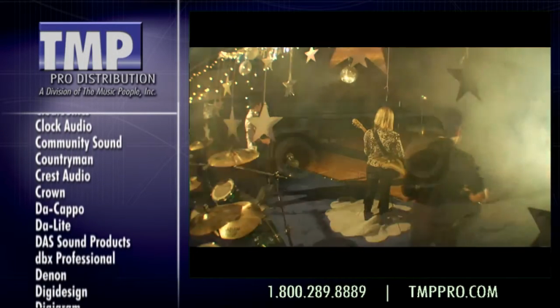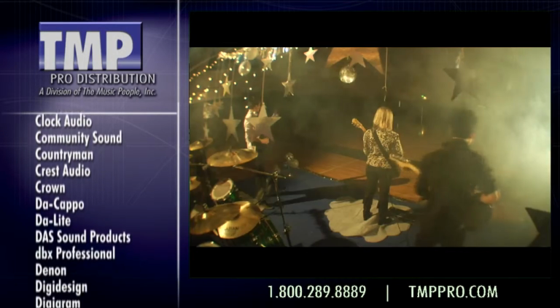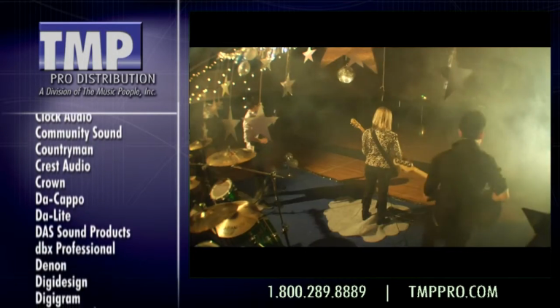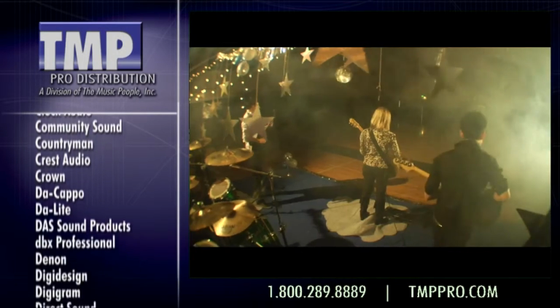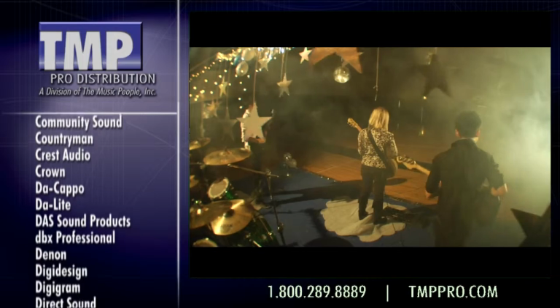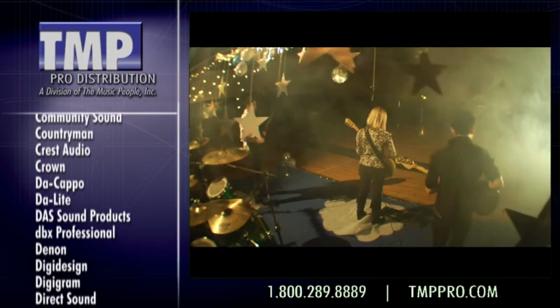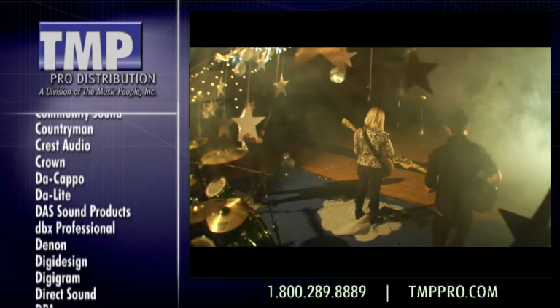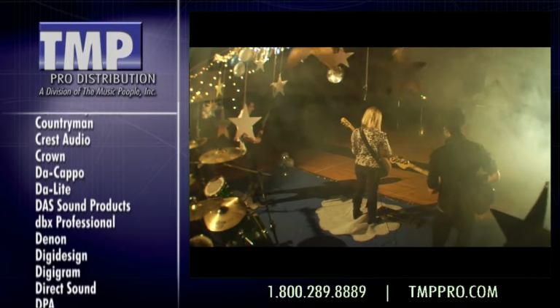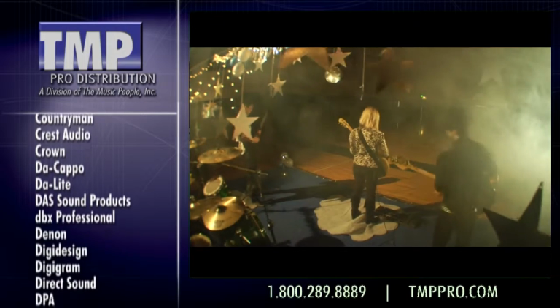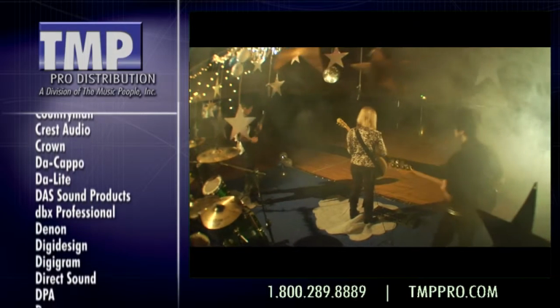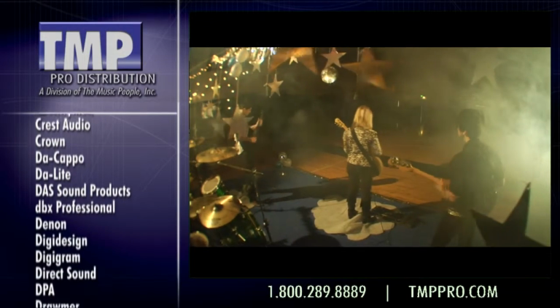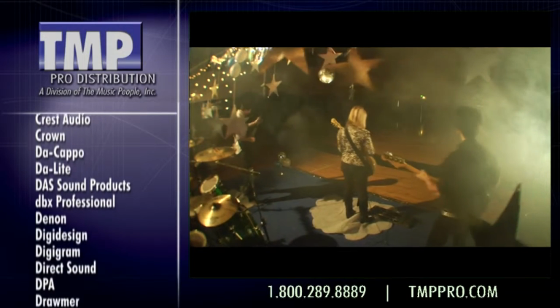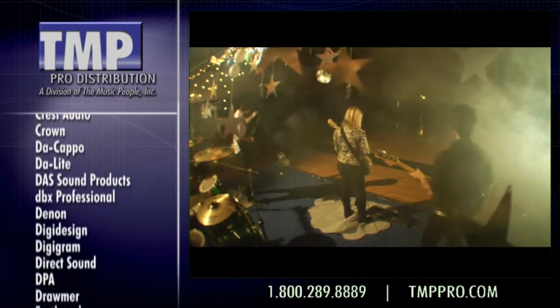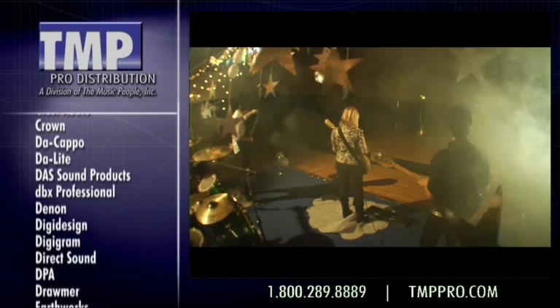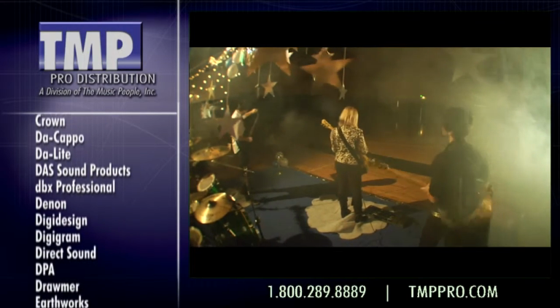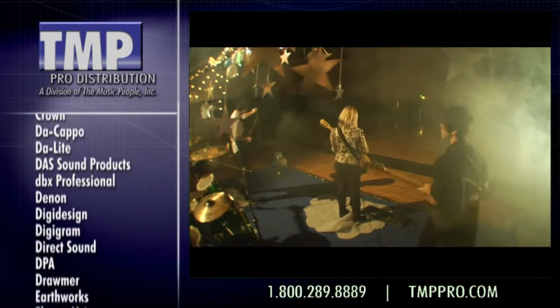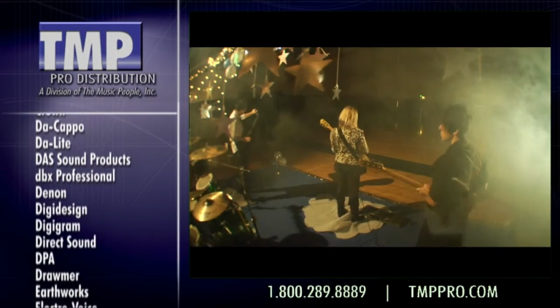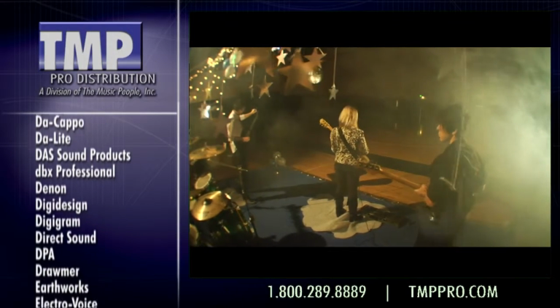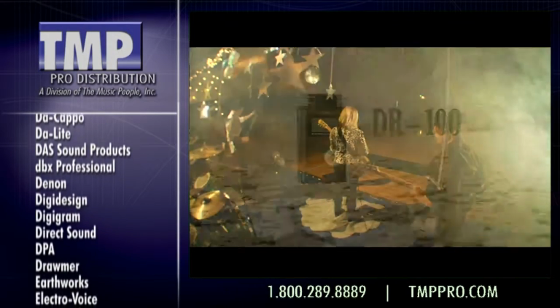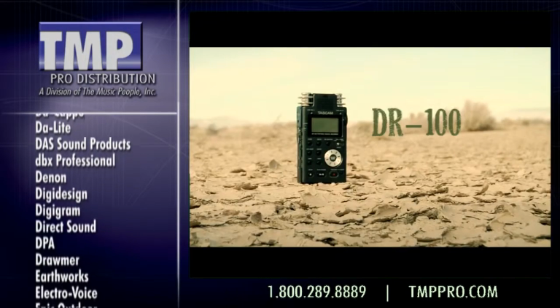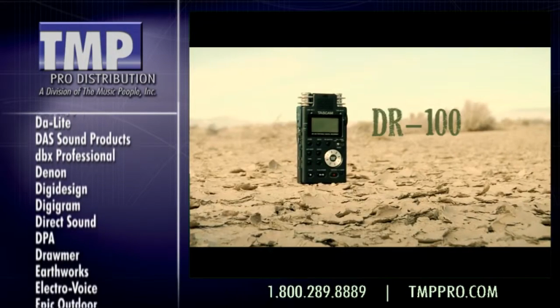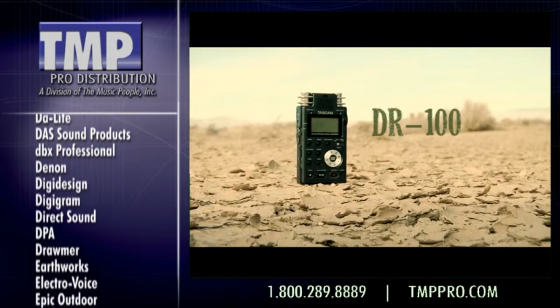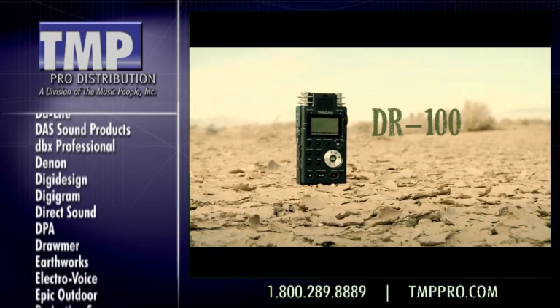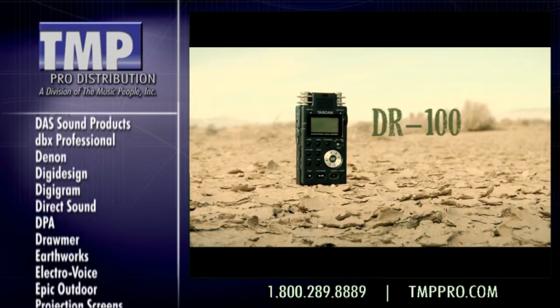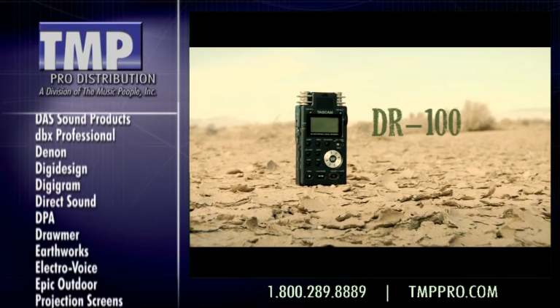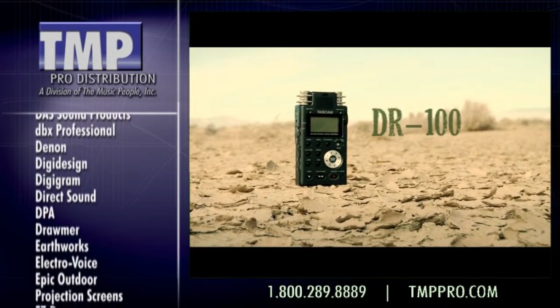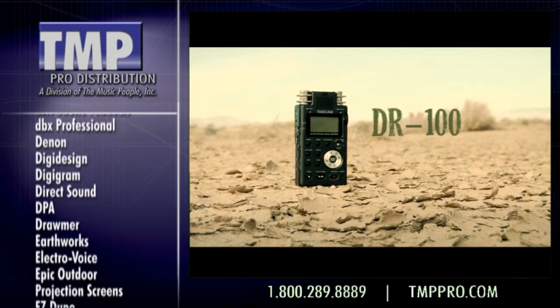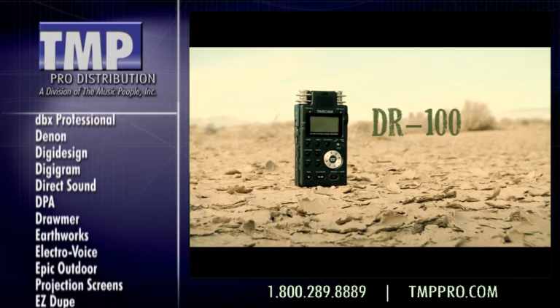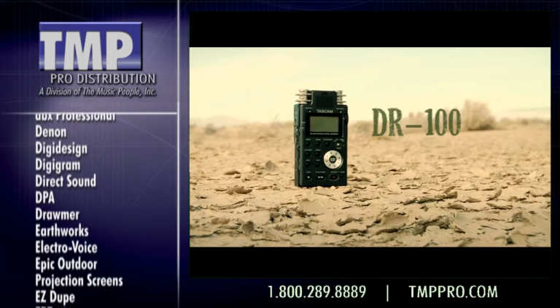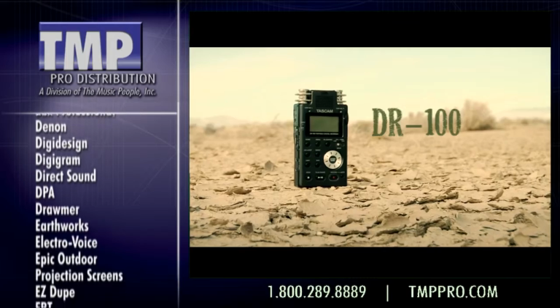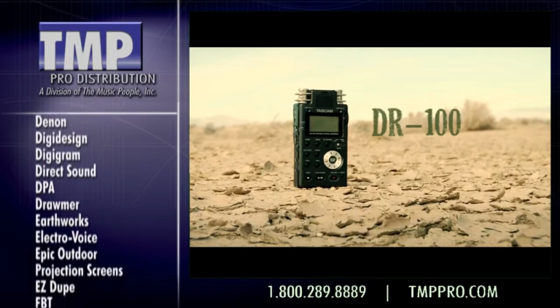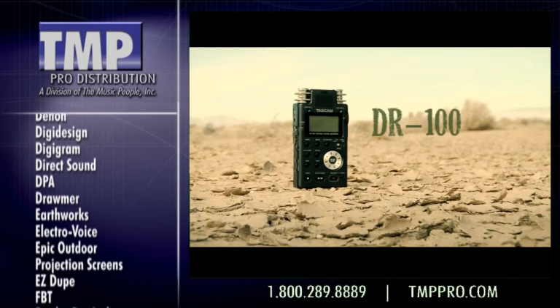You never know when that perfect recording opportunity might come along. Get yourself a Tascam portable recorder.